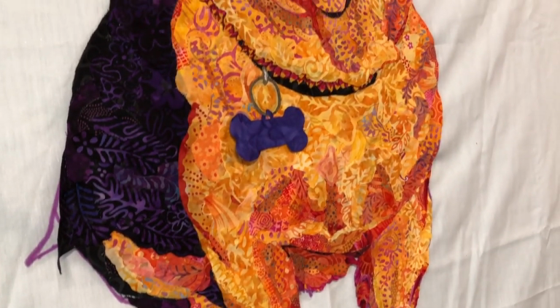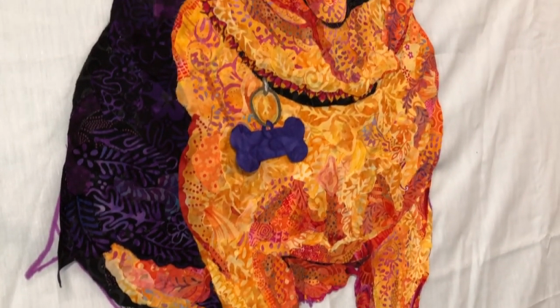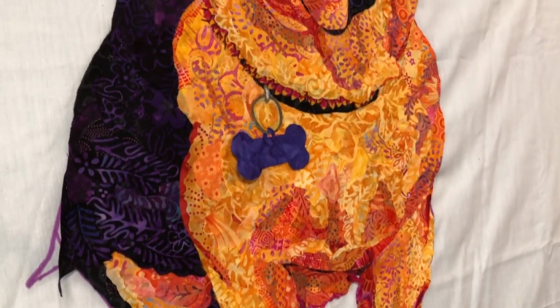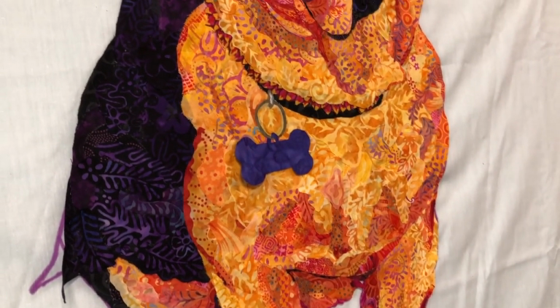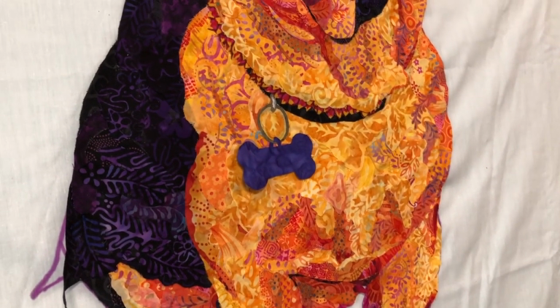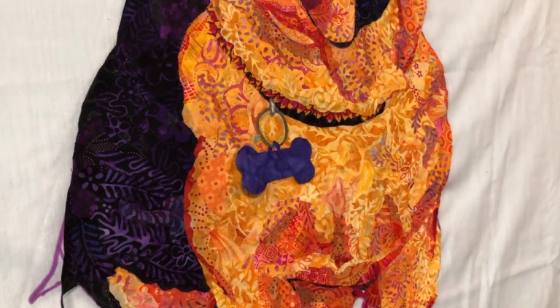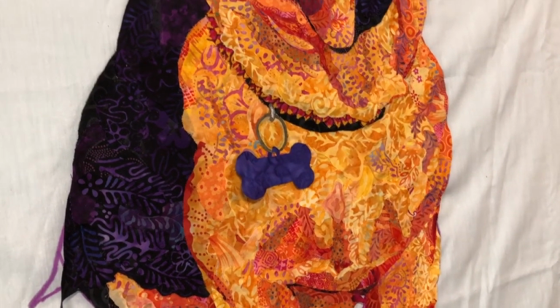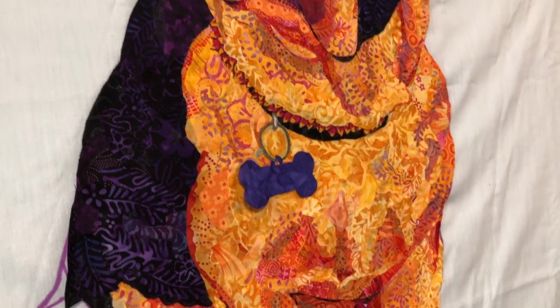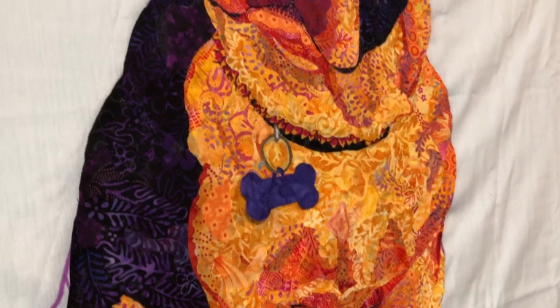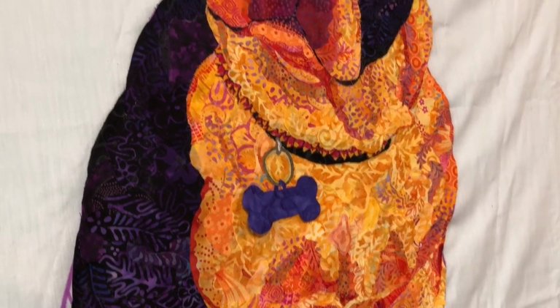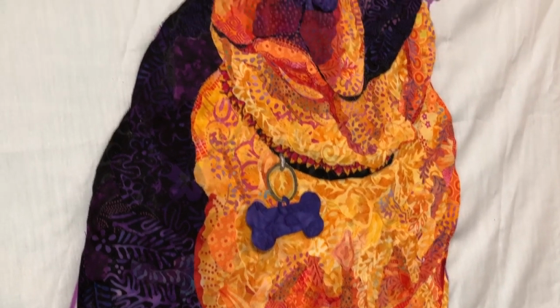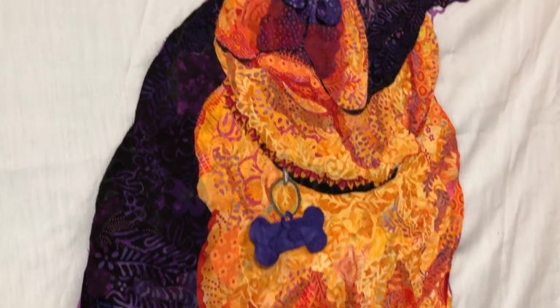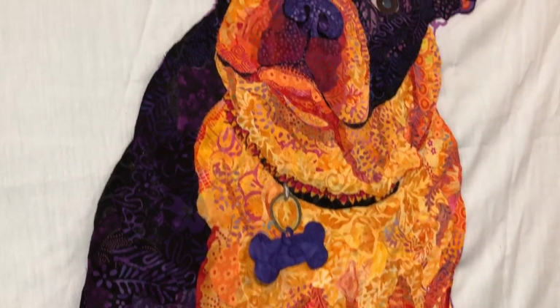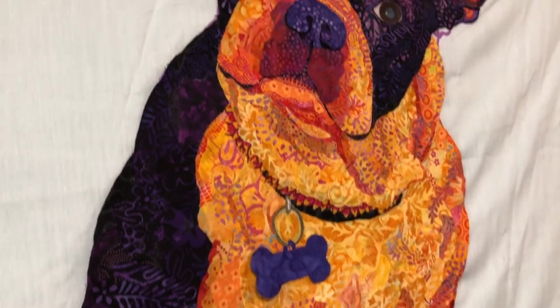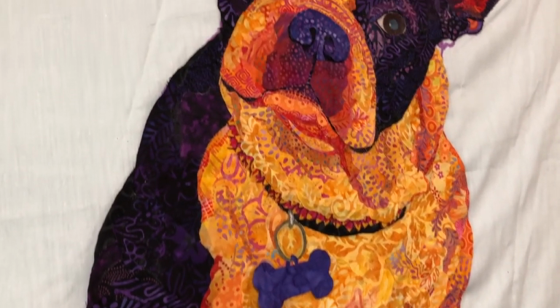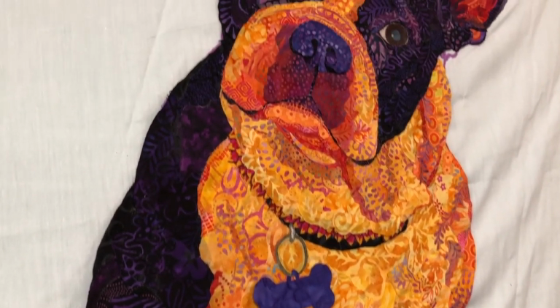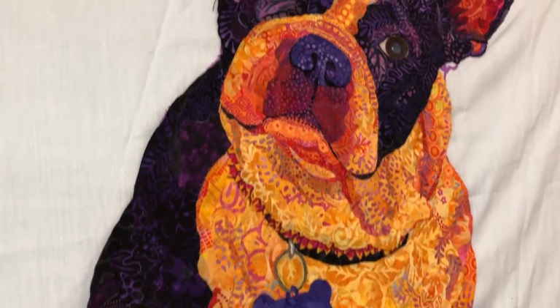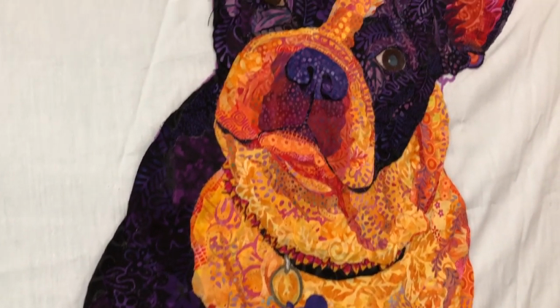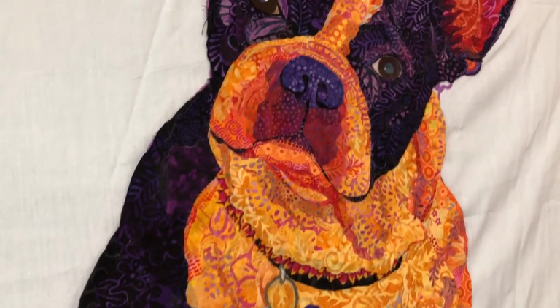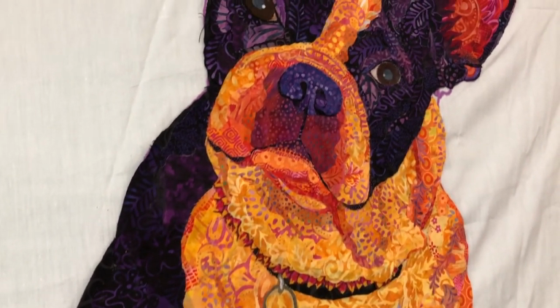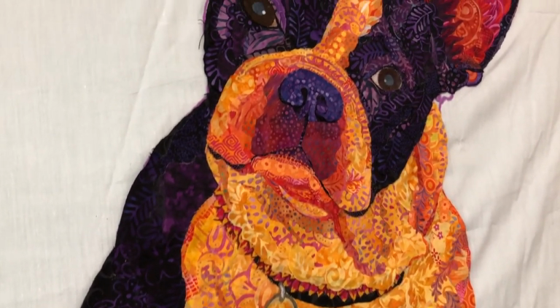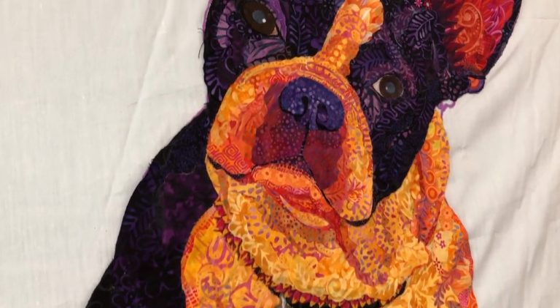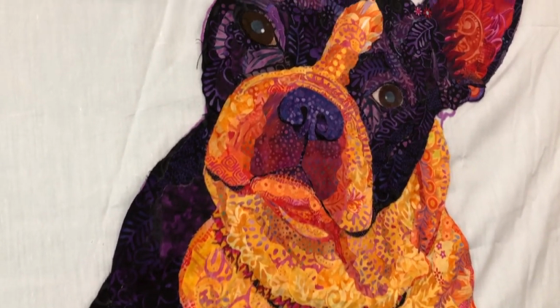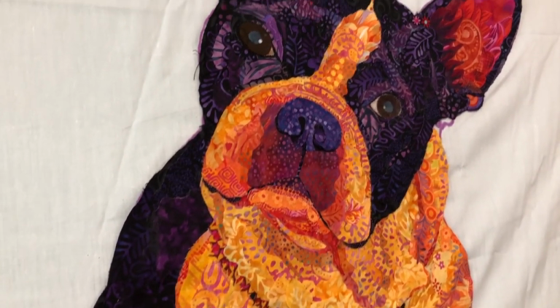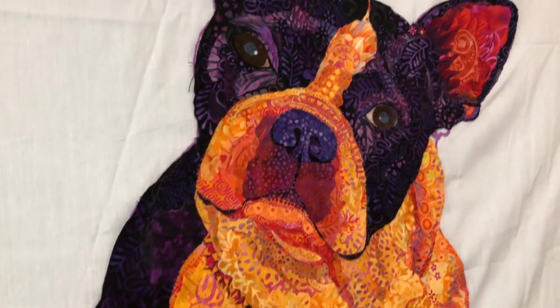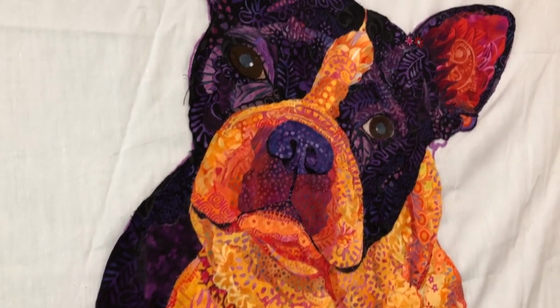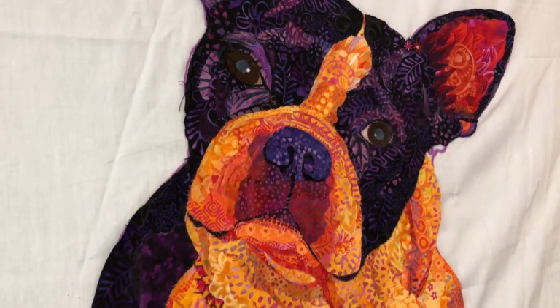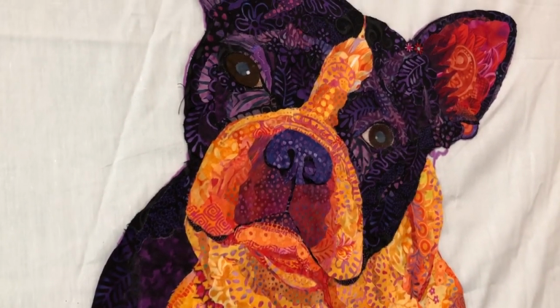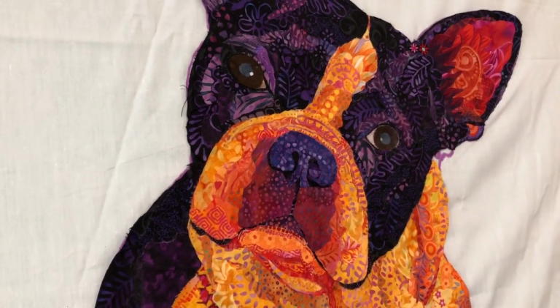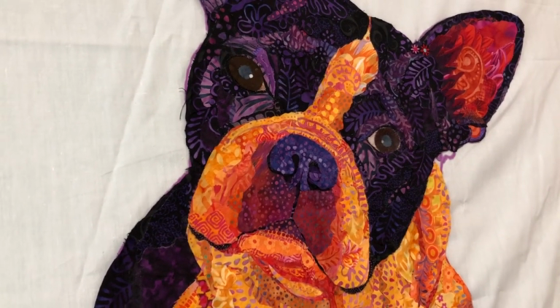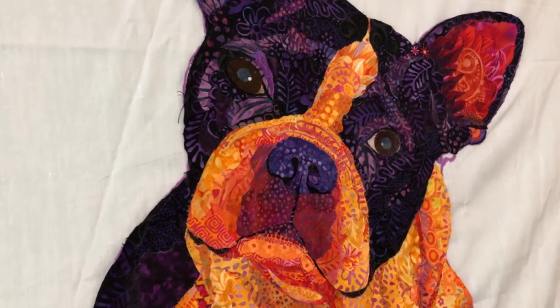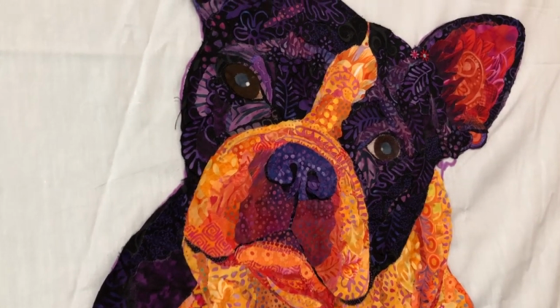The eyes get me. They're looking right at me.